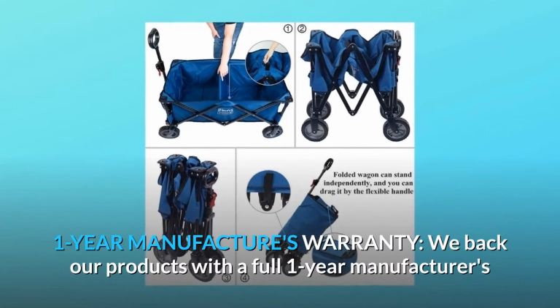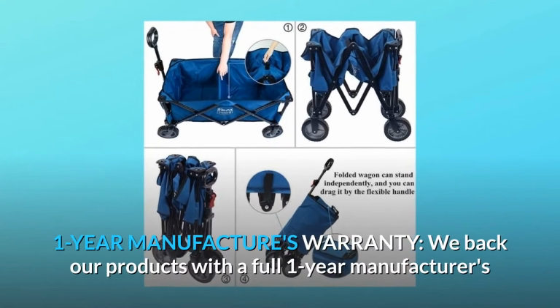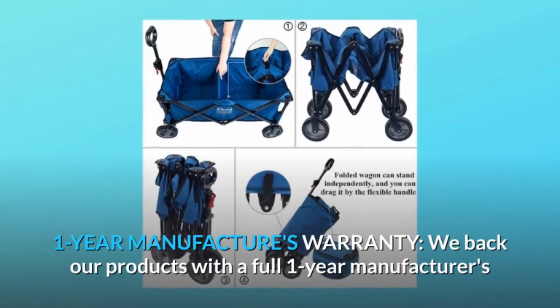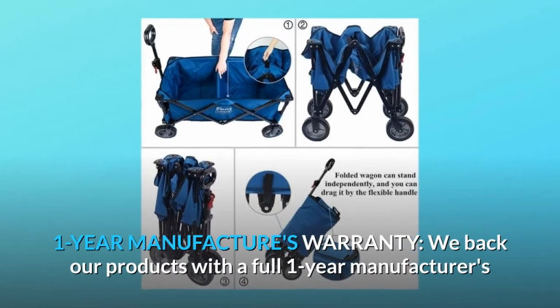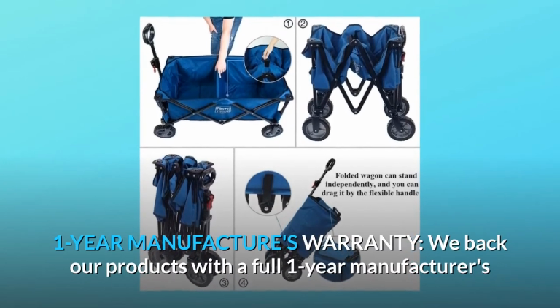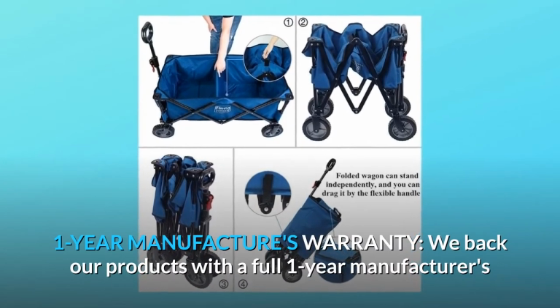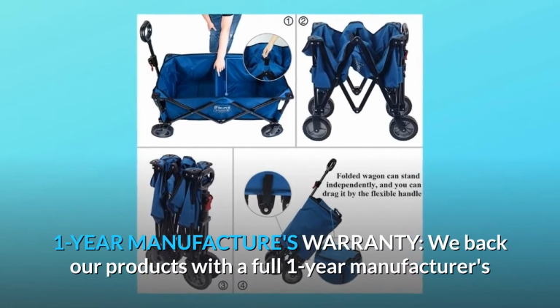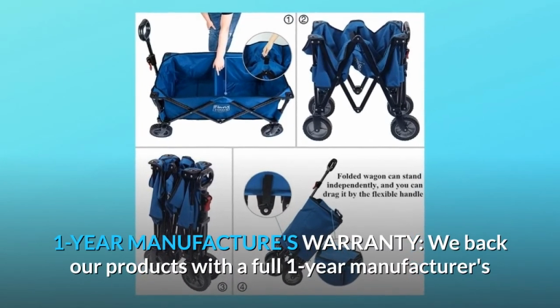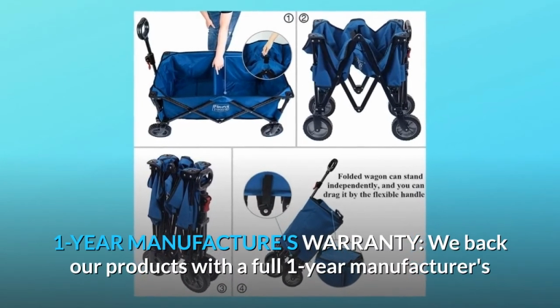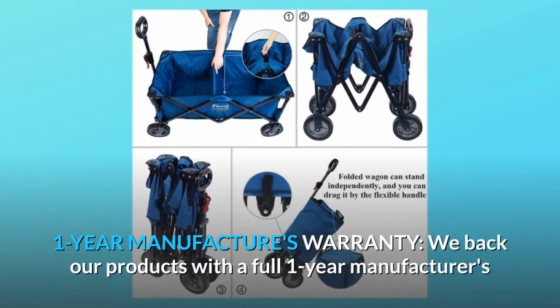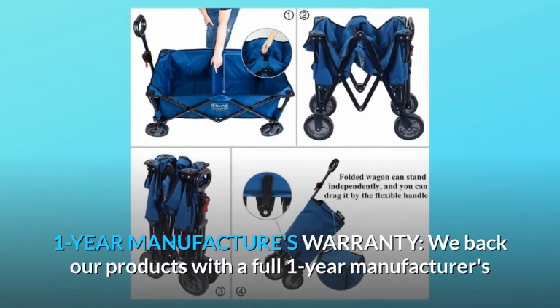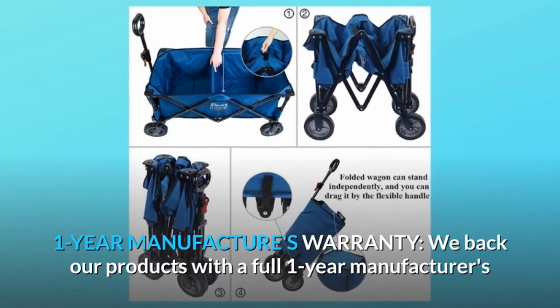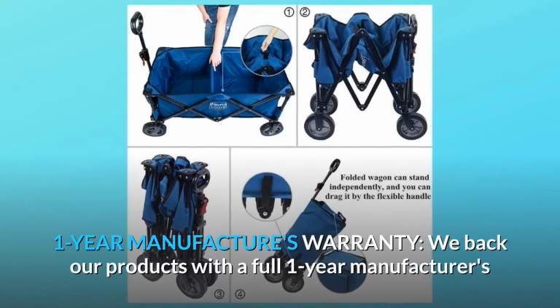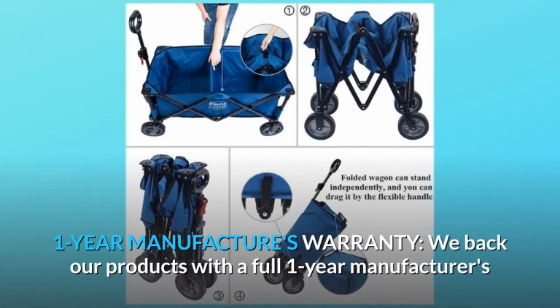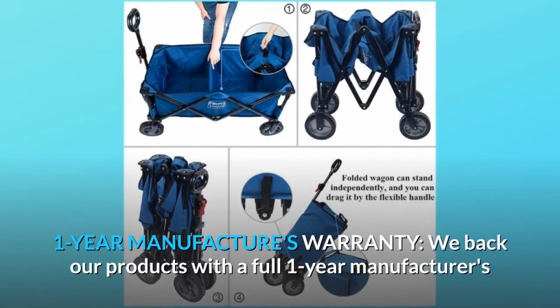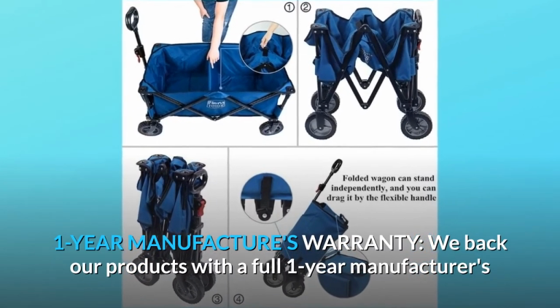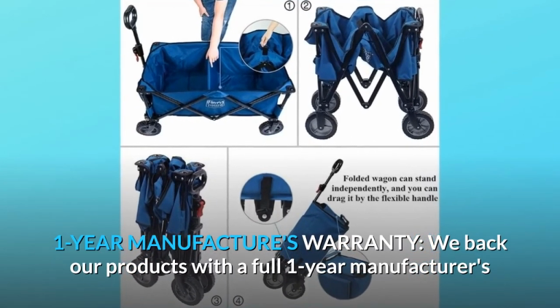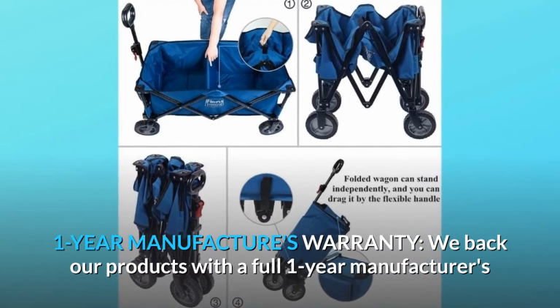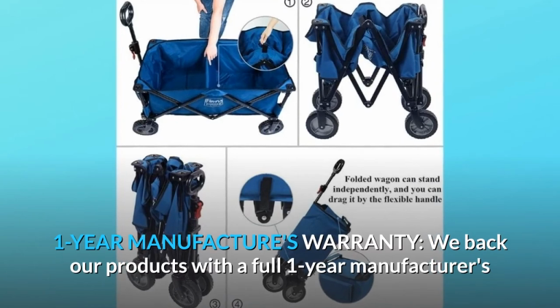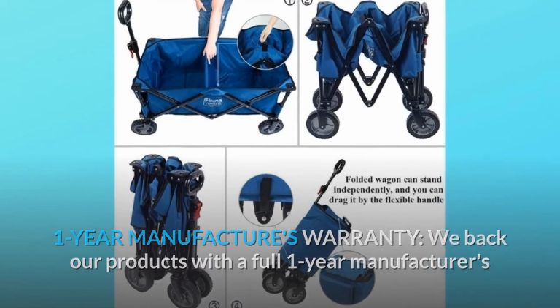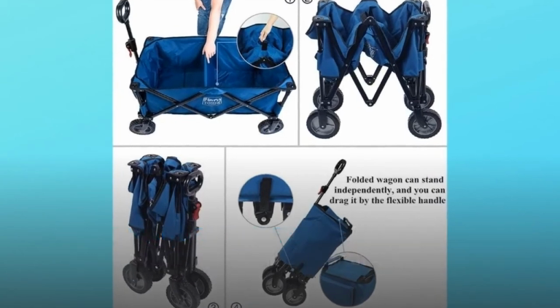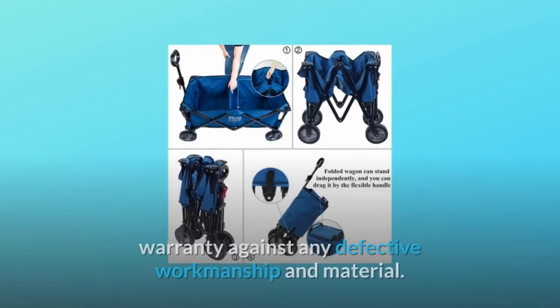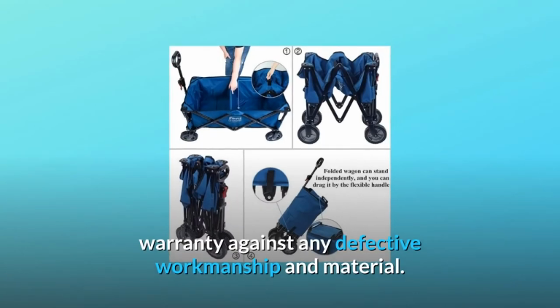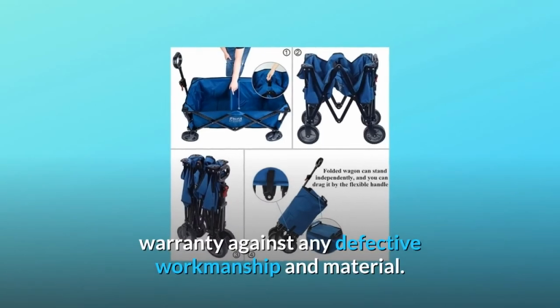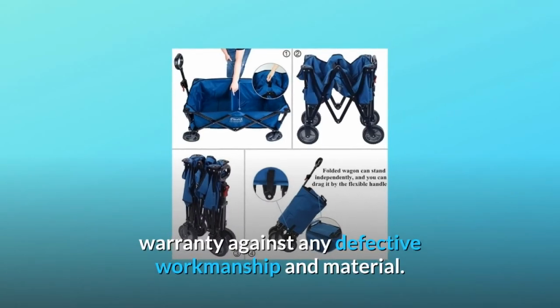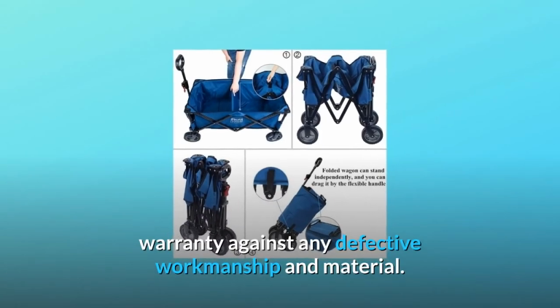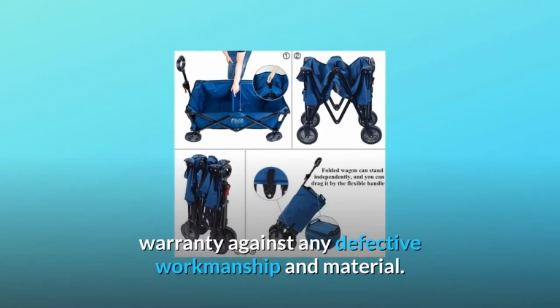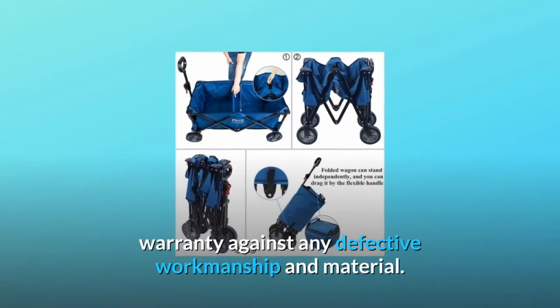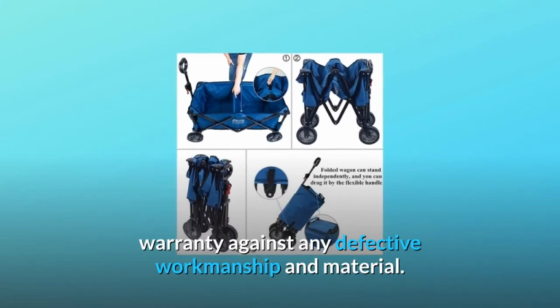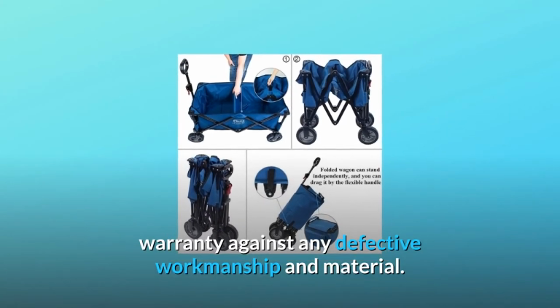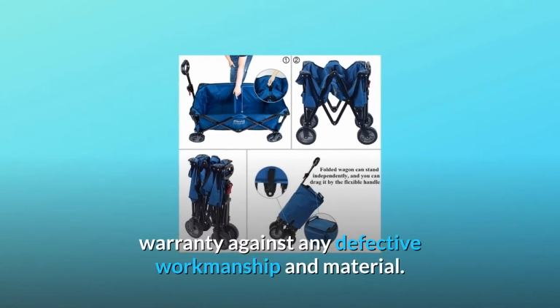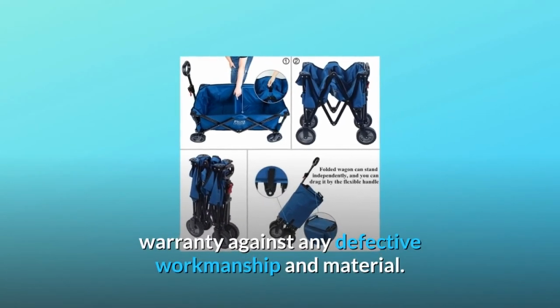1-year manufacturer's warranty. We back our products with a full 1-year manufacturer's warranty against any defective workmanship and material.